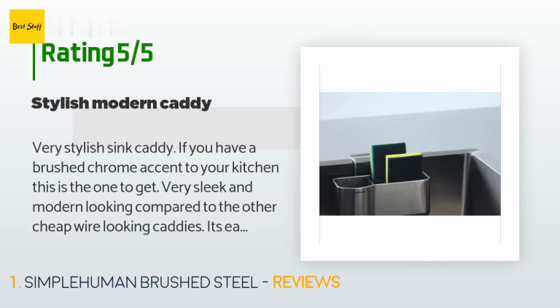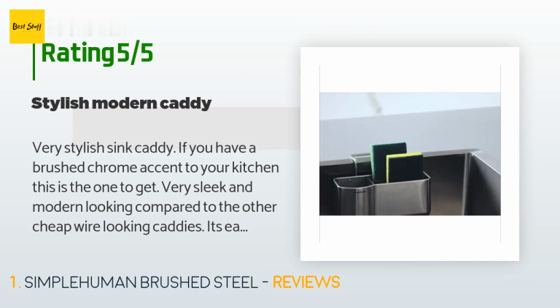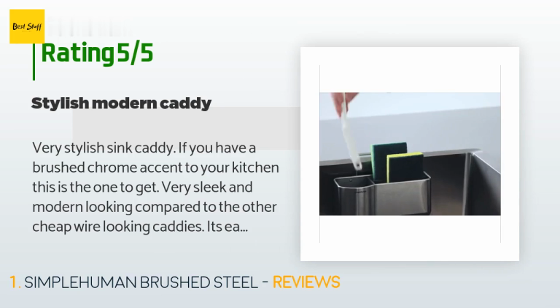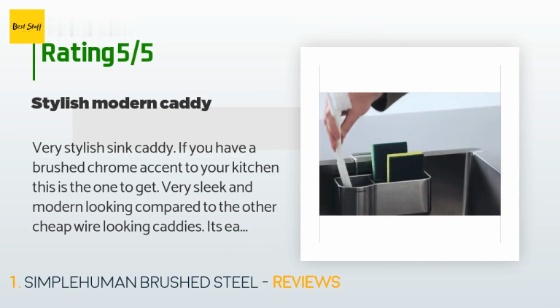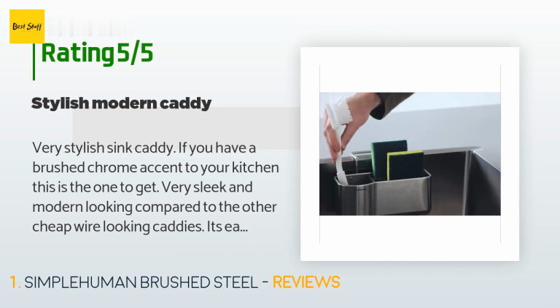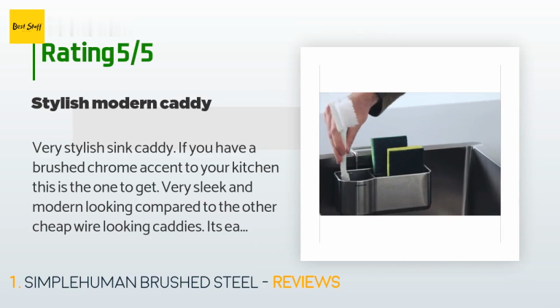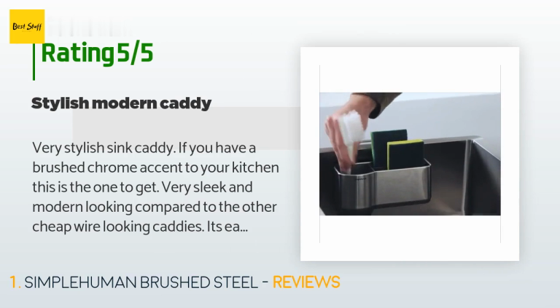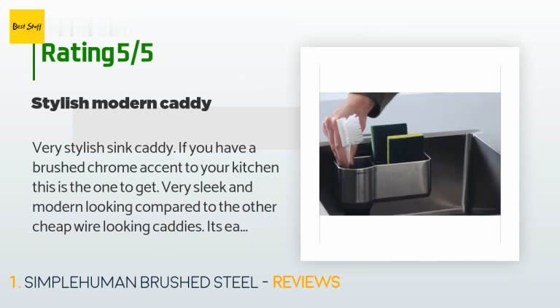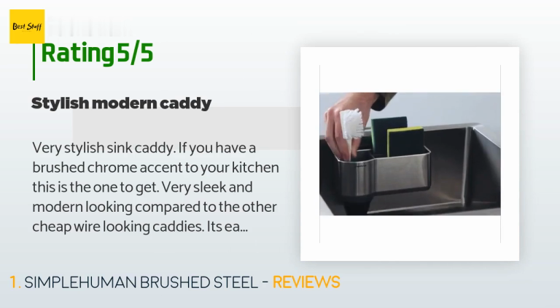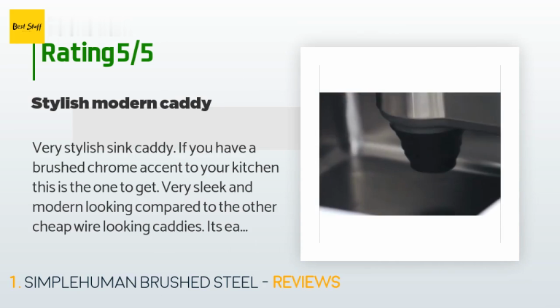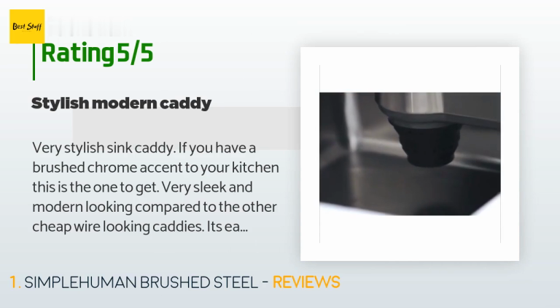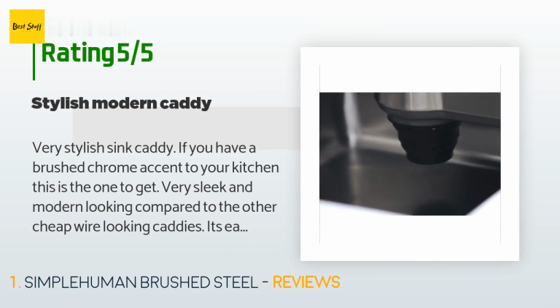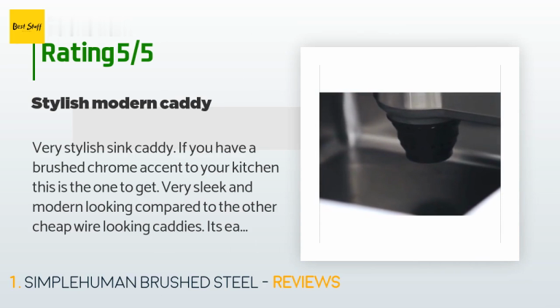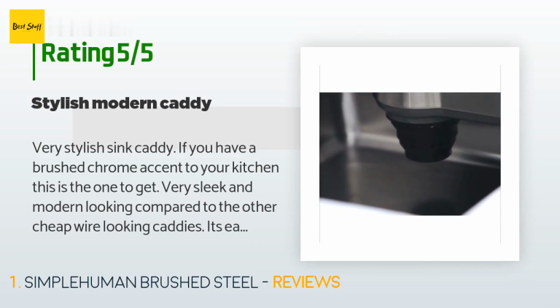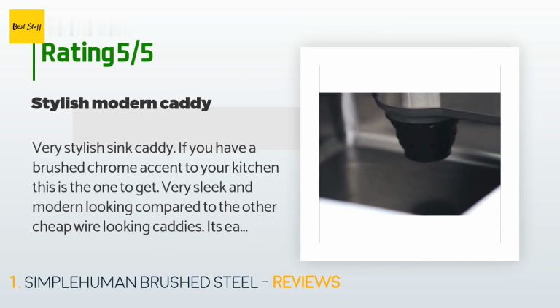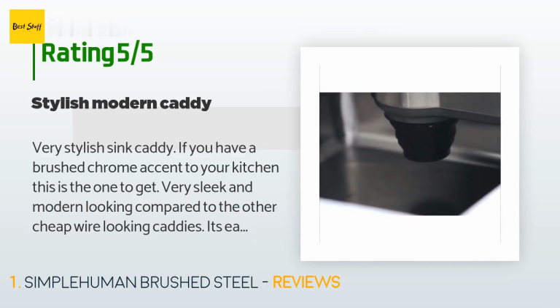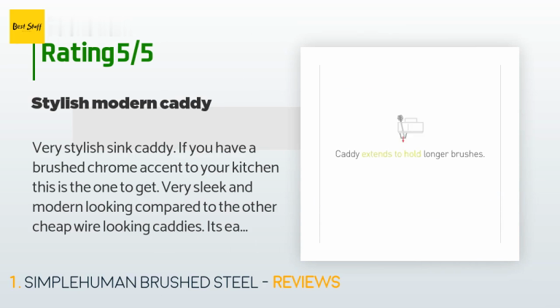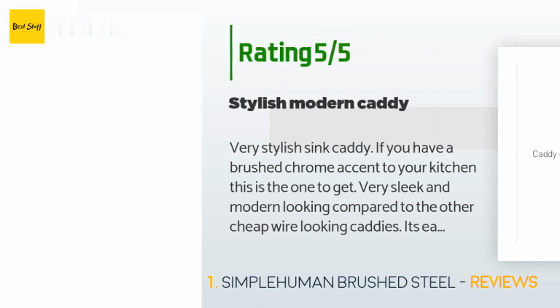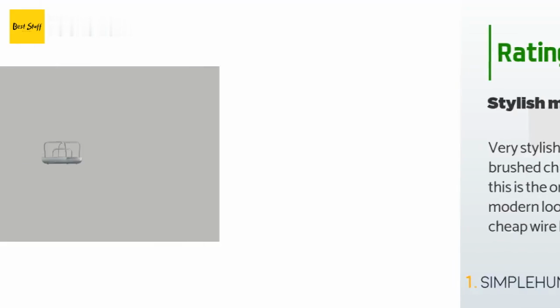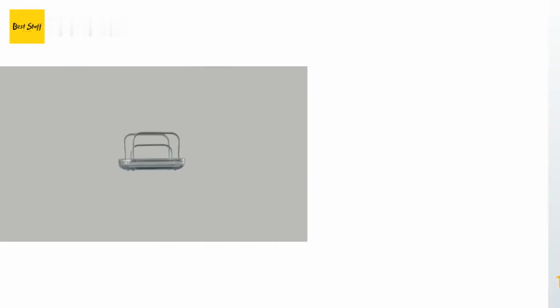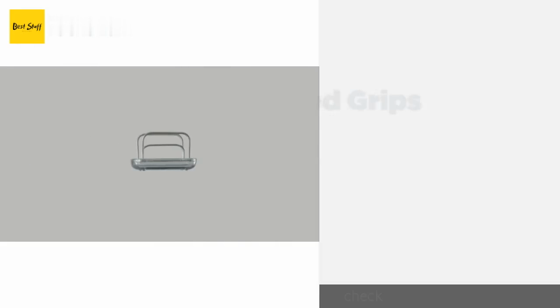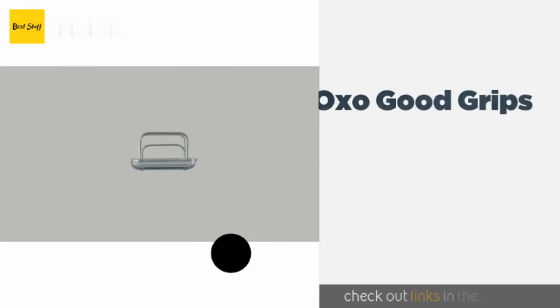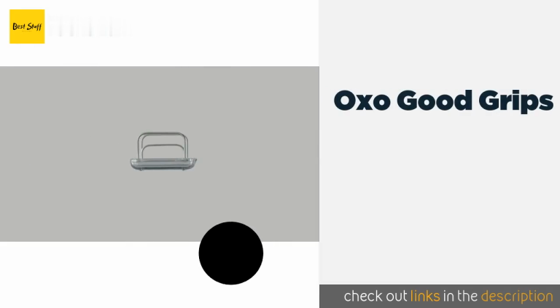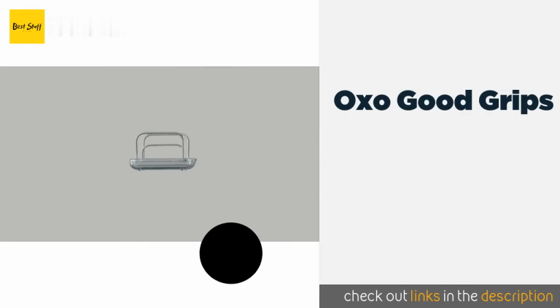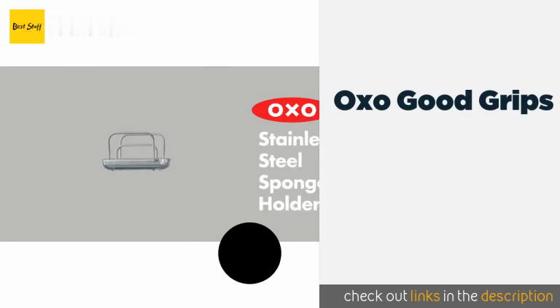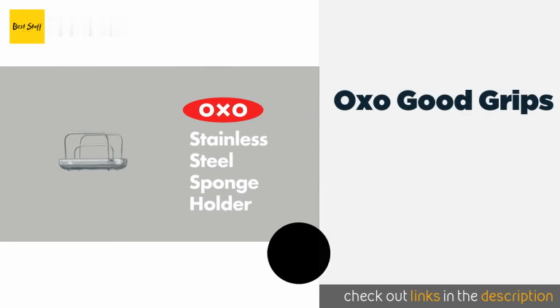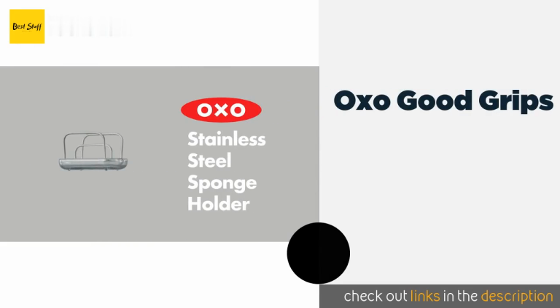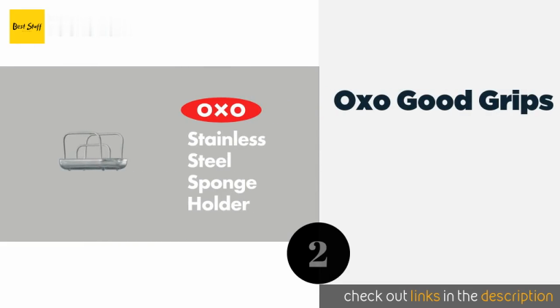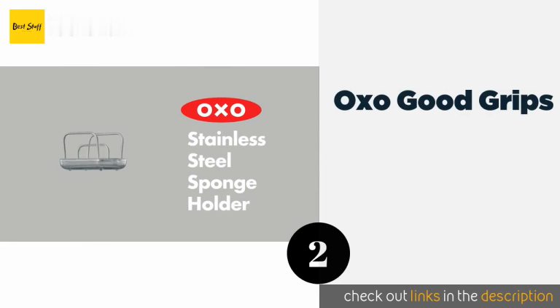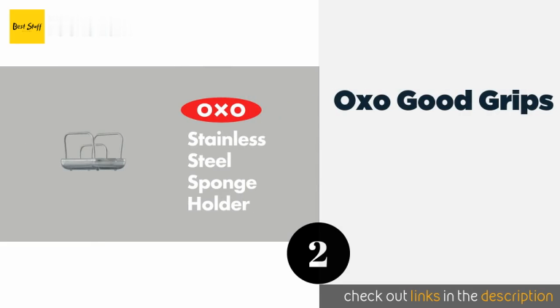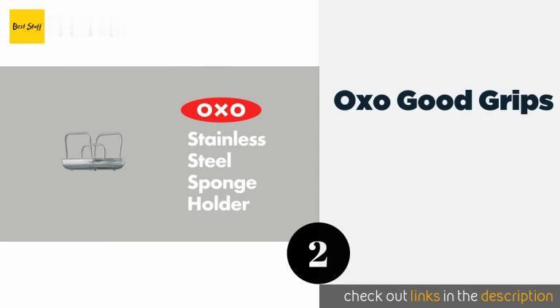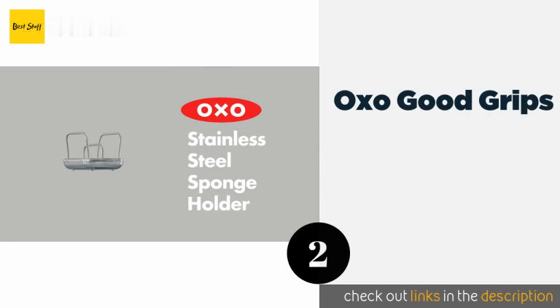'So far I've had mine for two years and it has no sign of rust, so the durability is good too.'